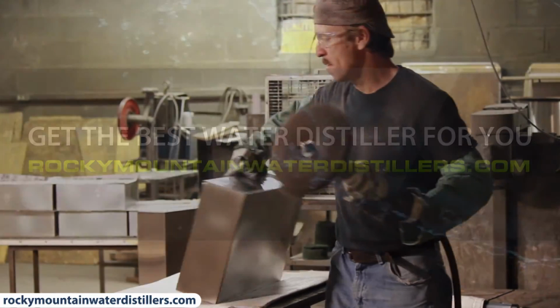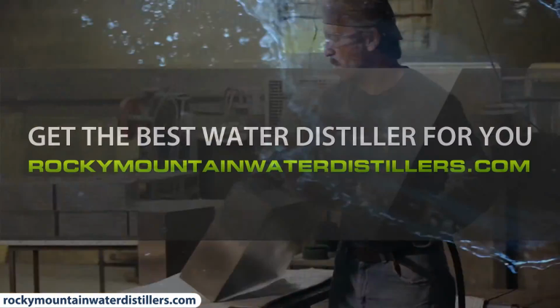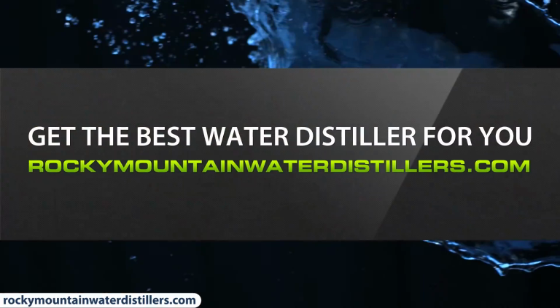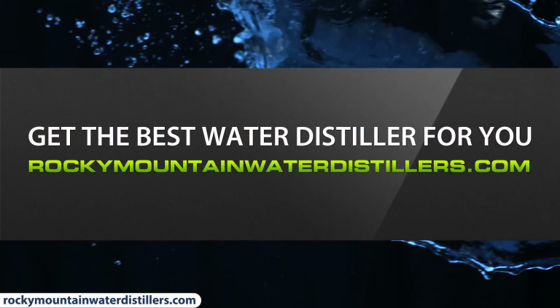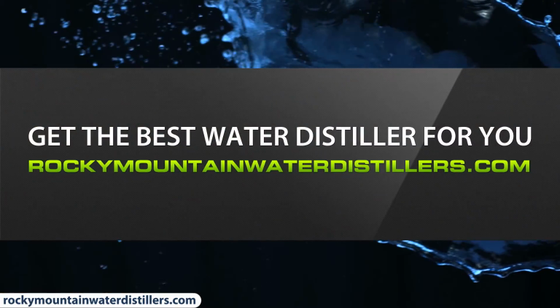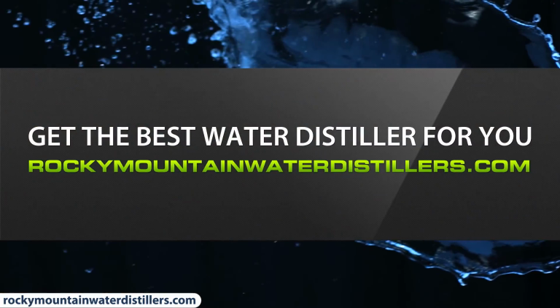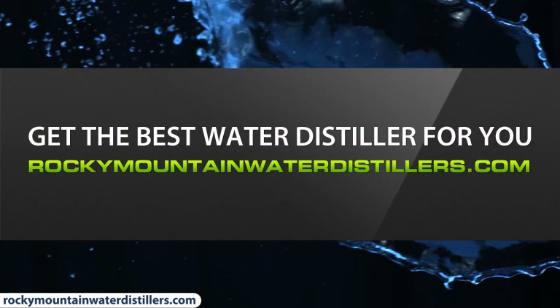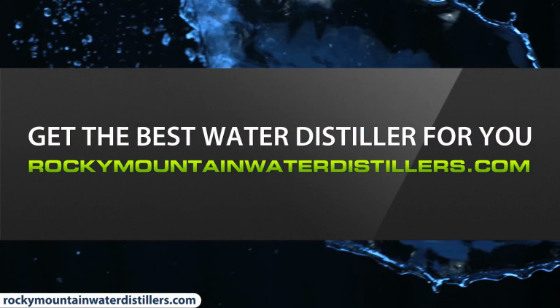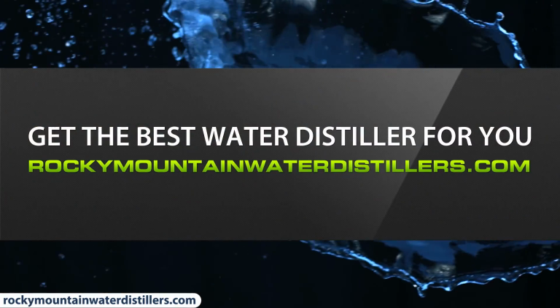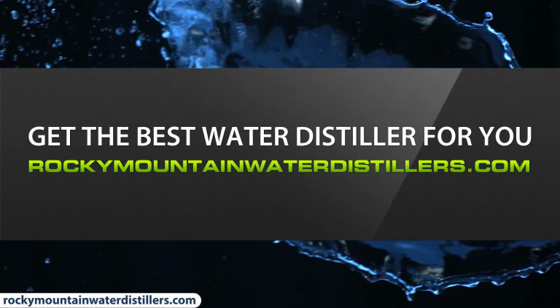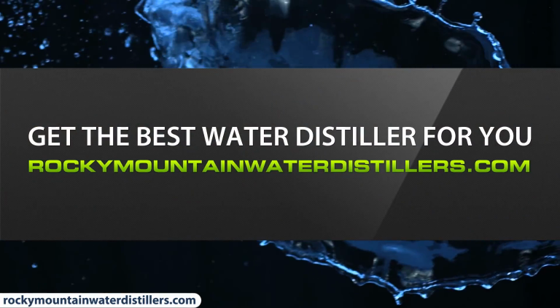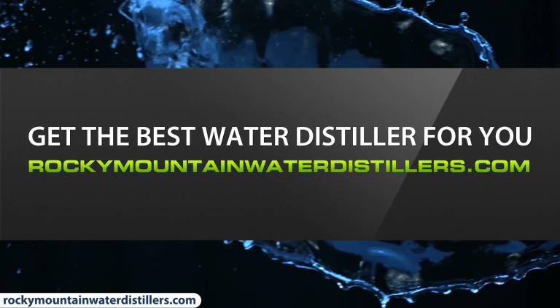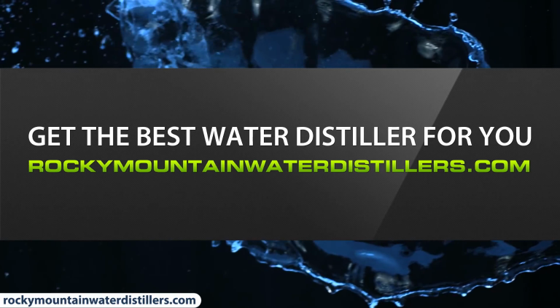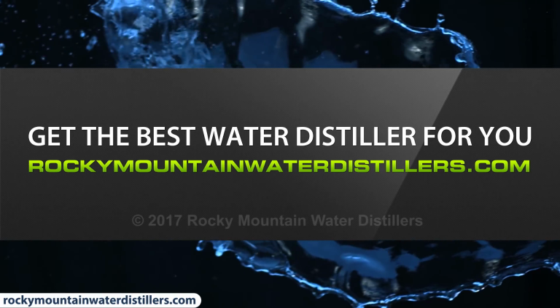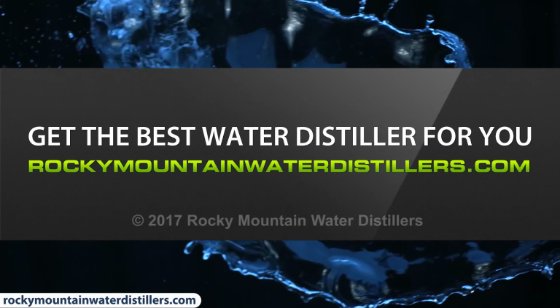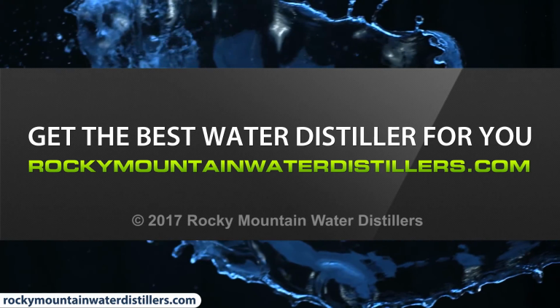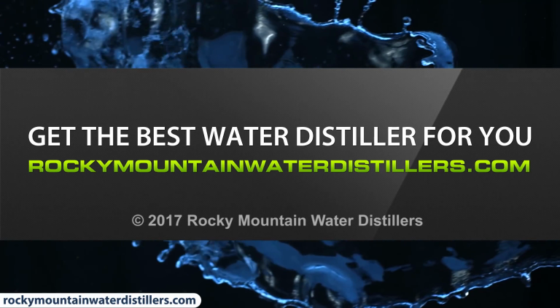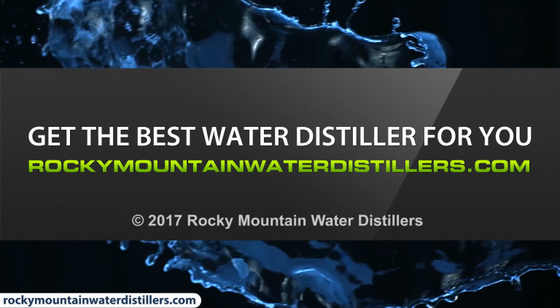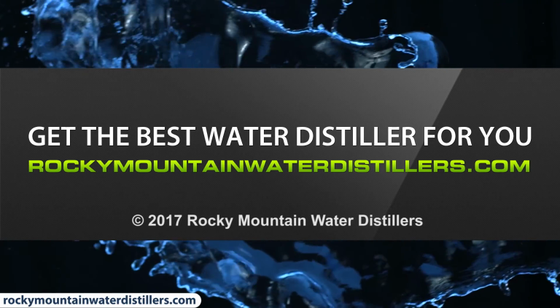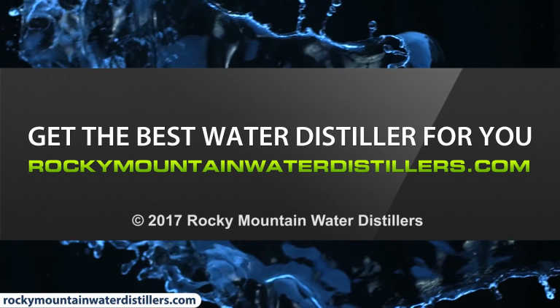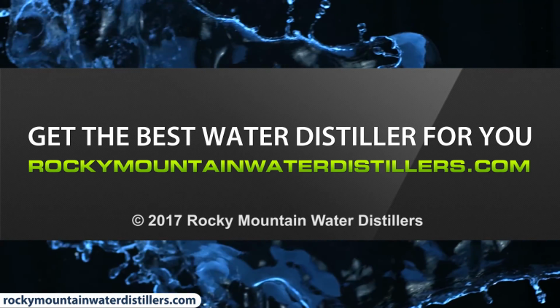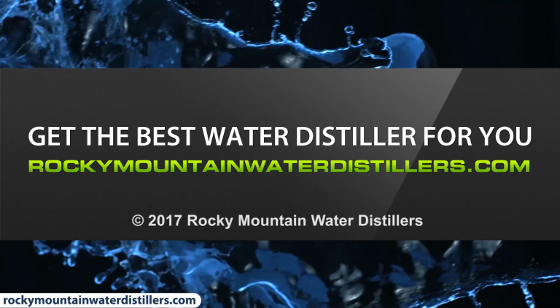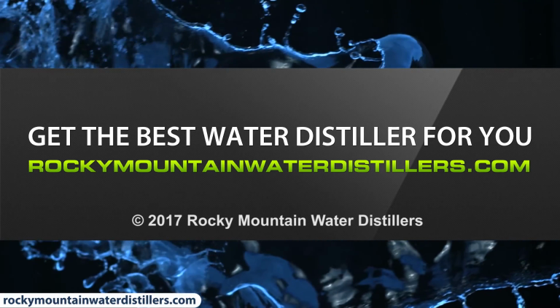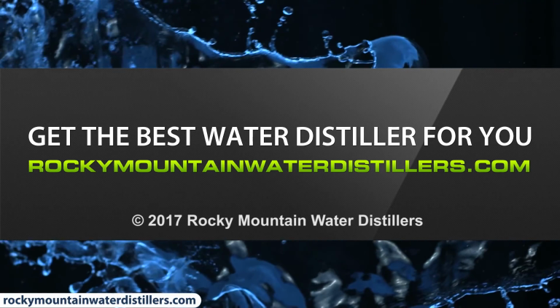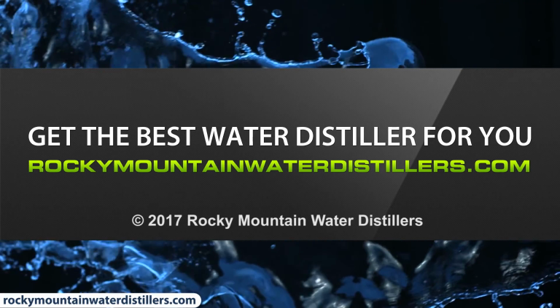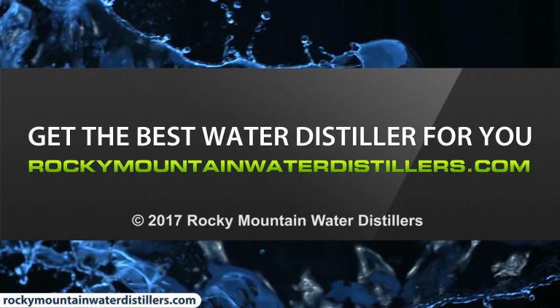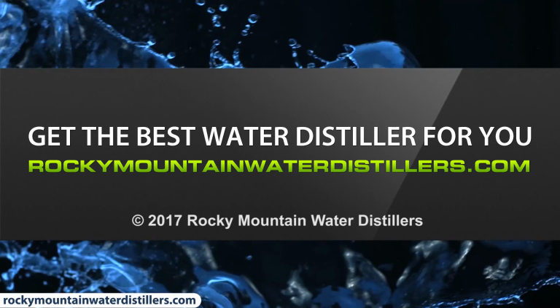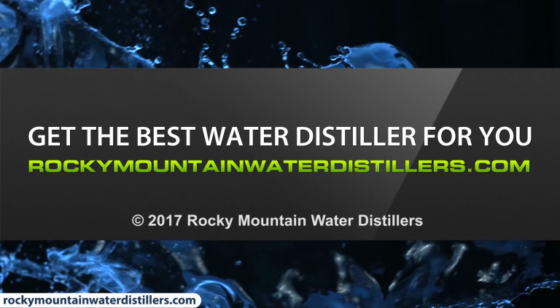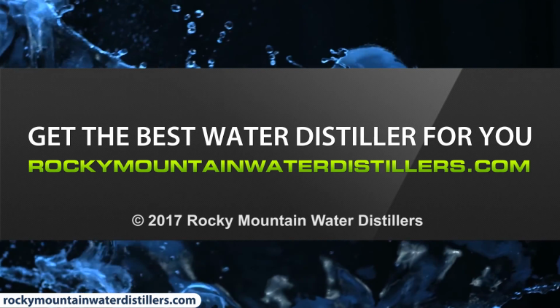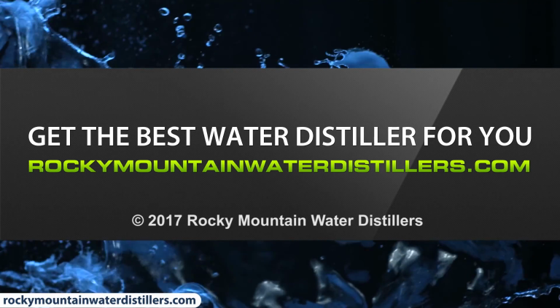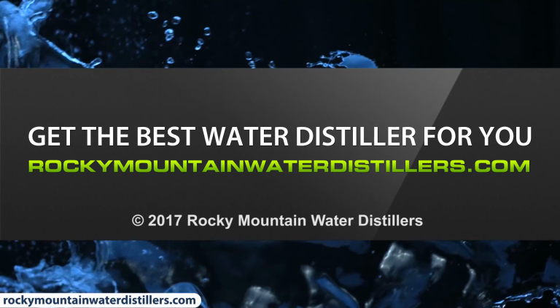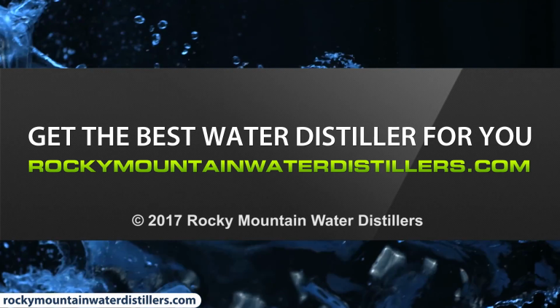Get the best water distiller for you. Visit RockyMountainWaterDistillers.com today.